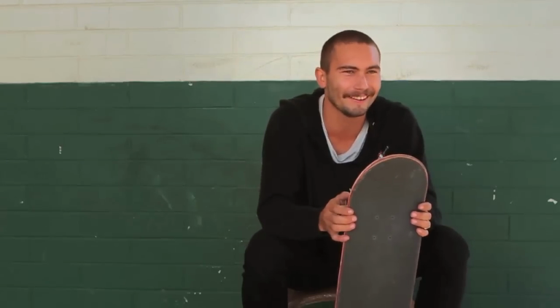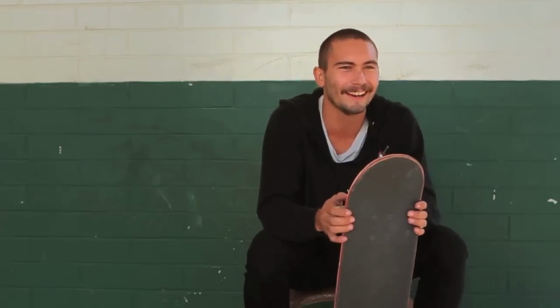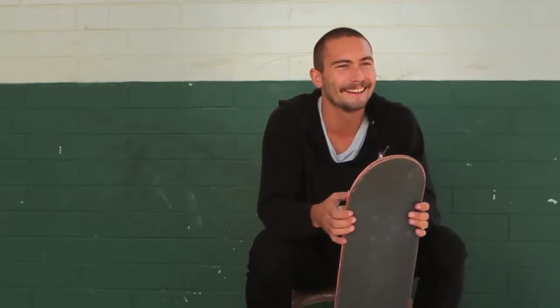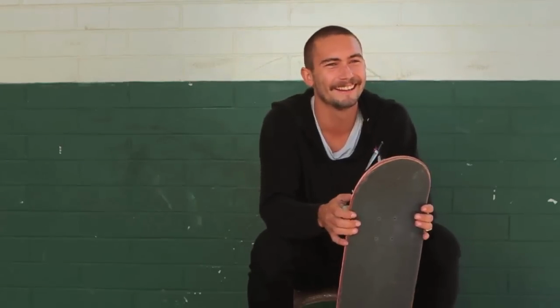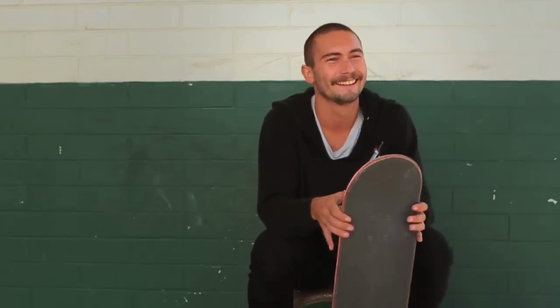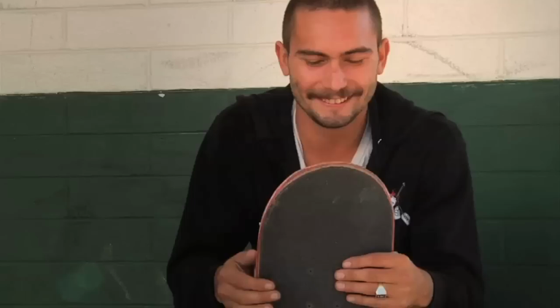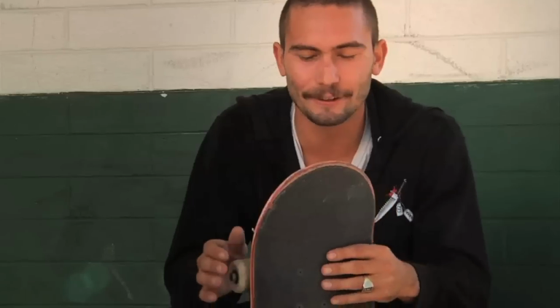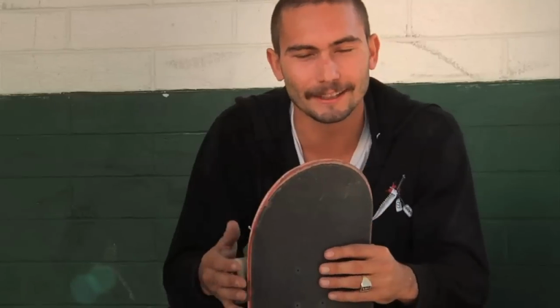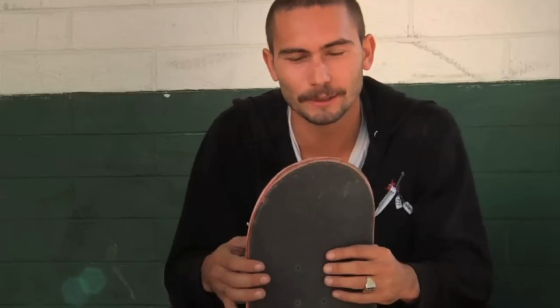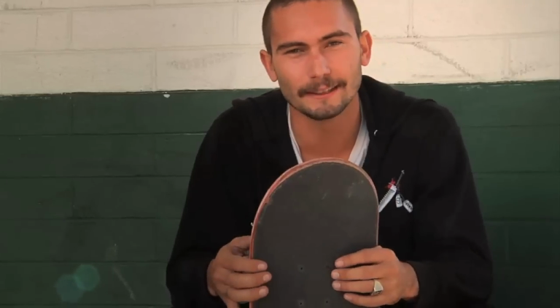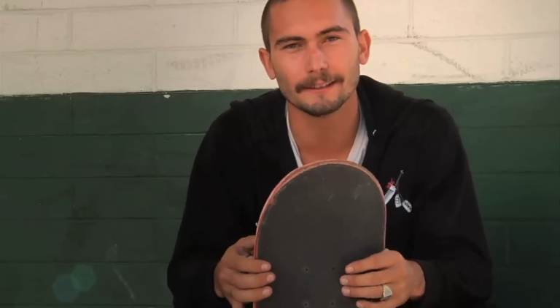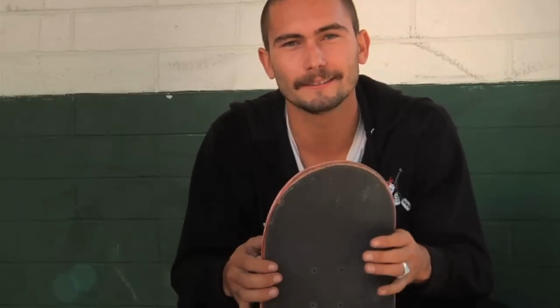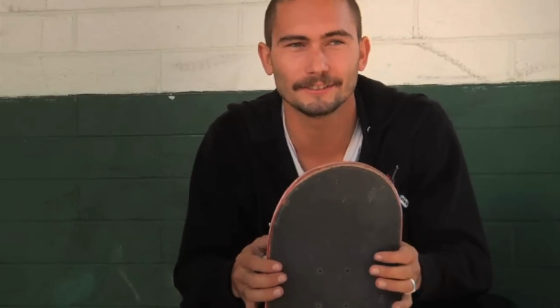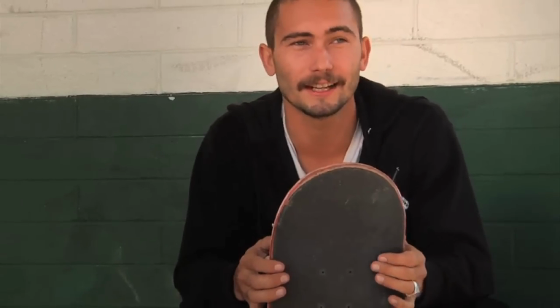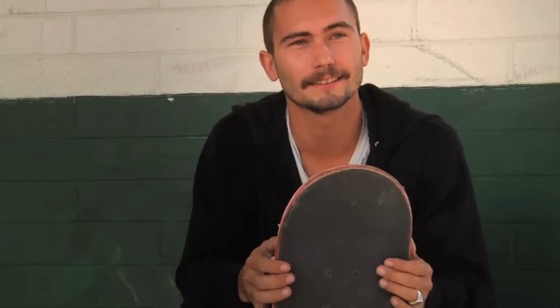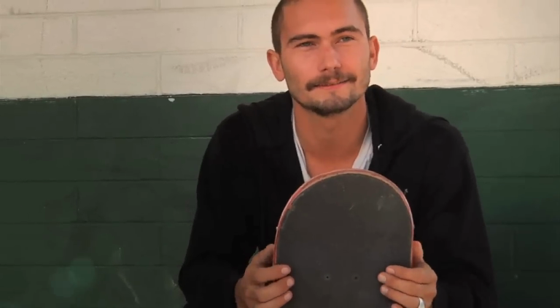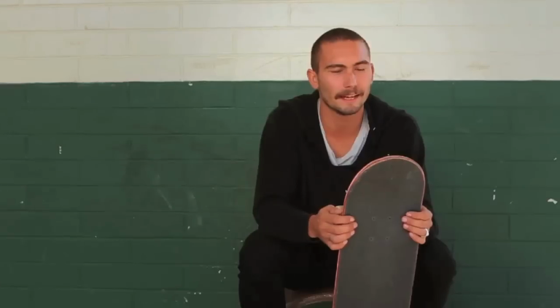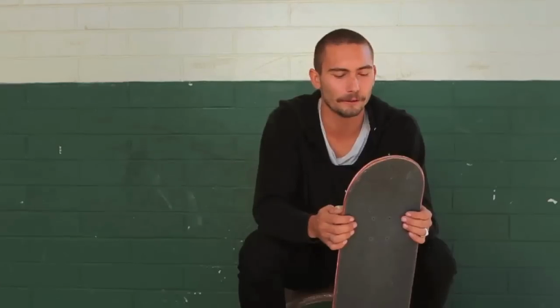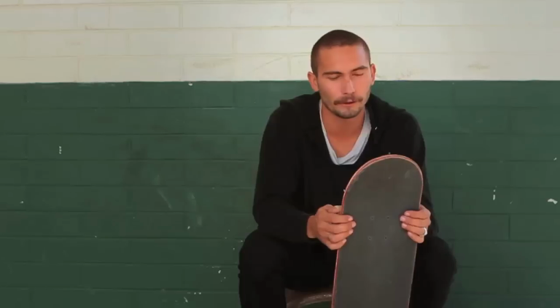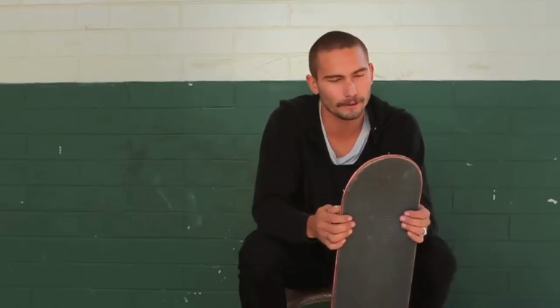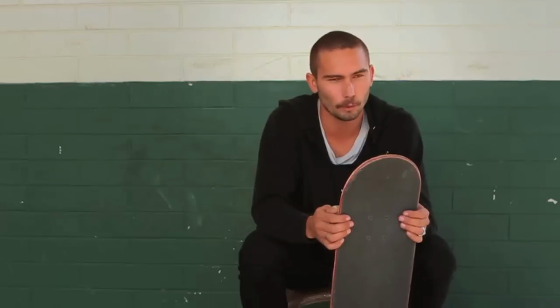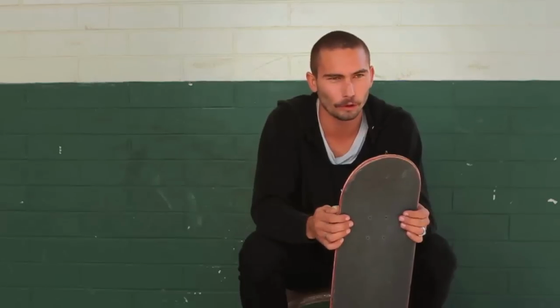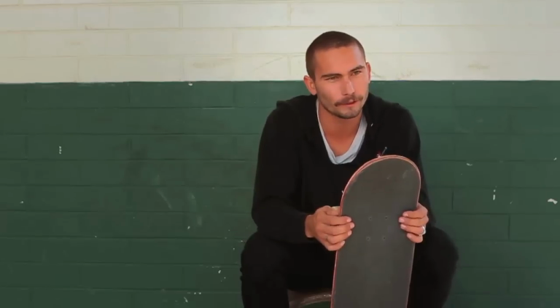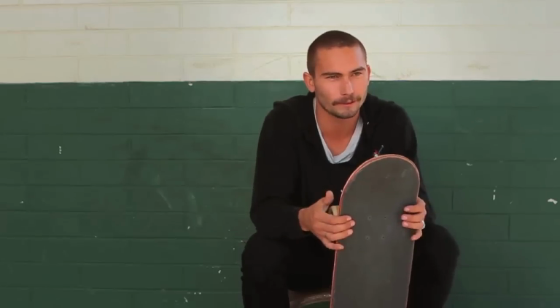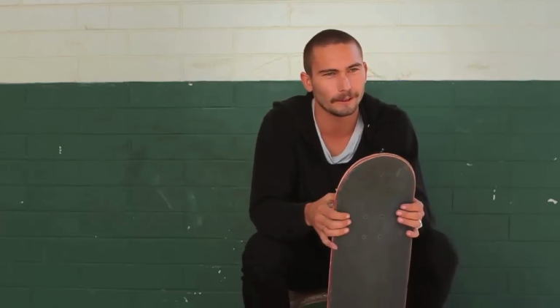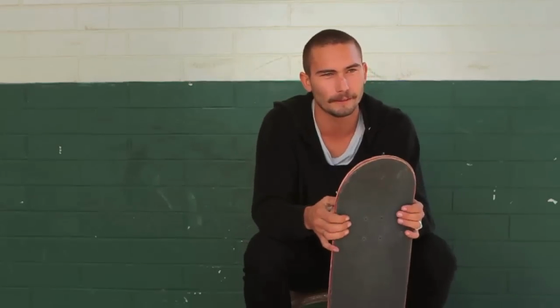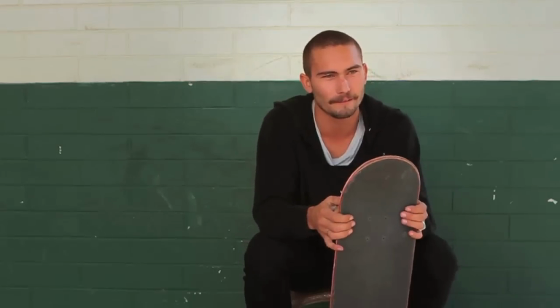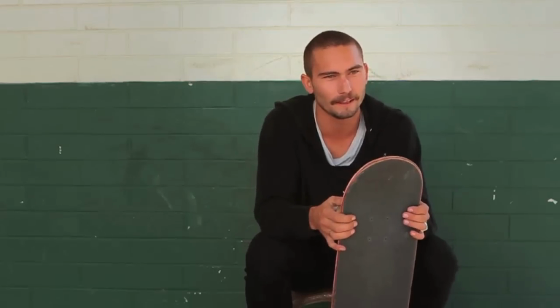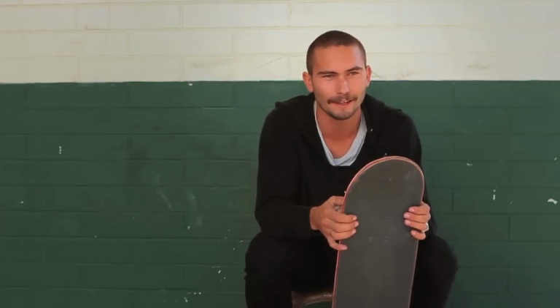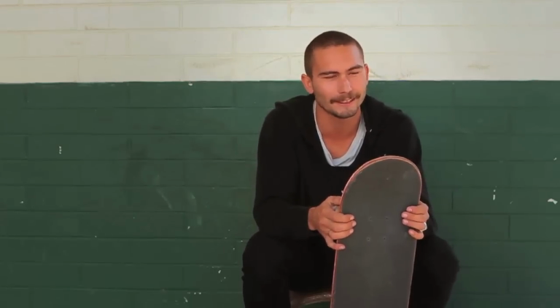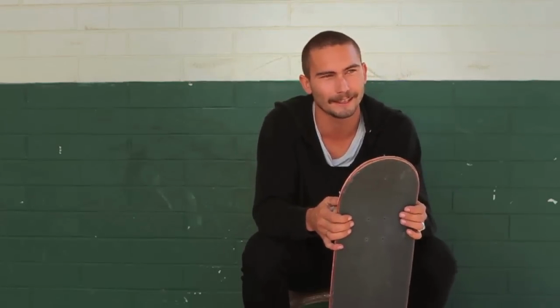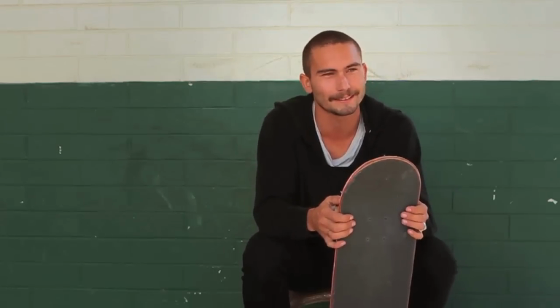Definitely not super tight though — that's fucked. Gotta feel the world with my feet. No tic tacs.